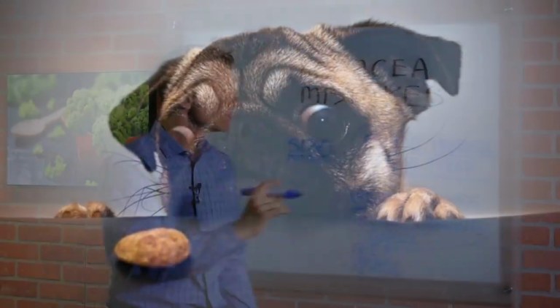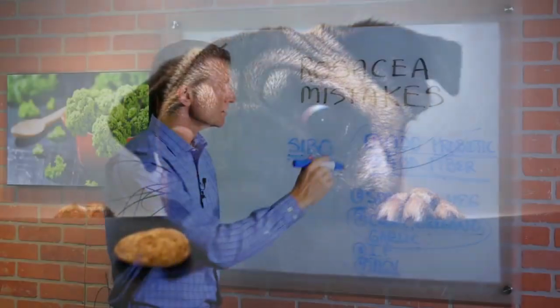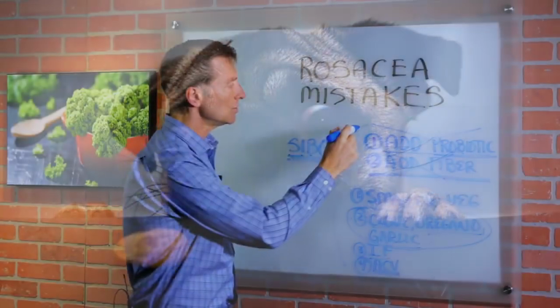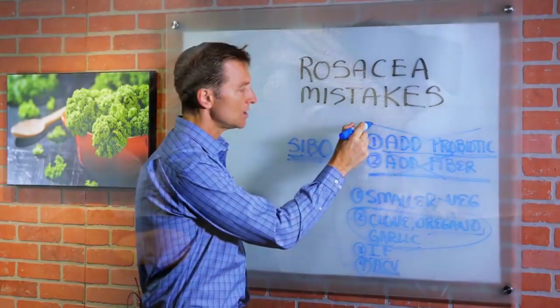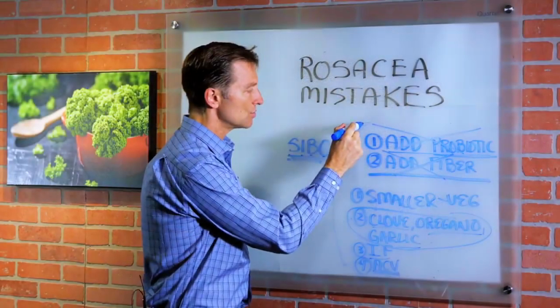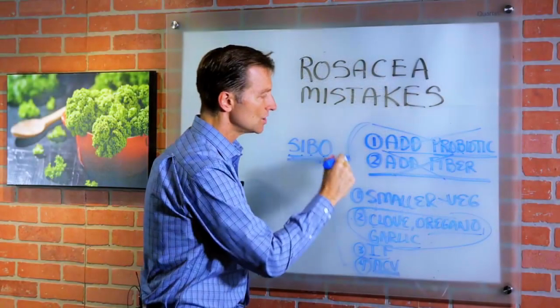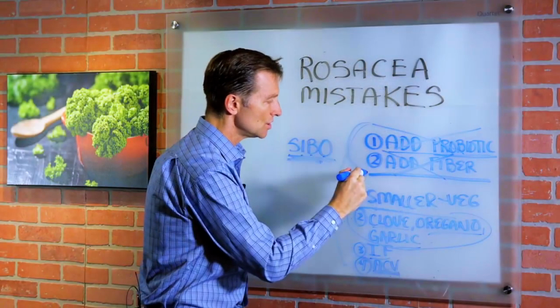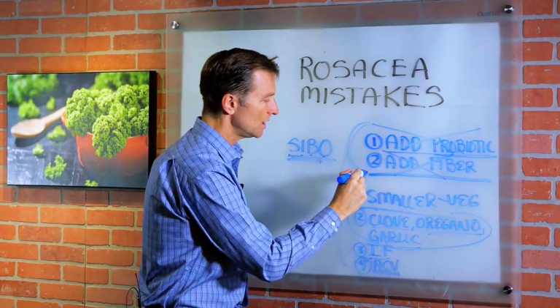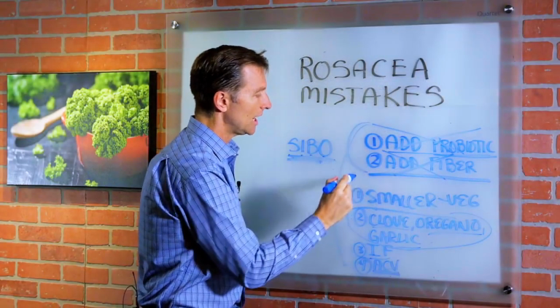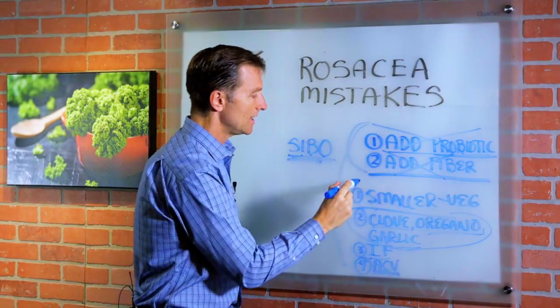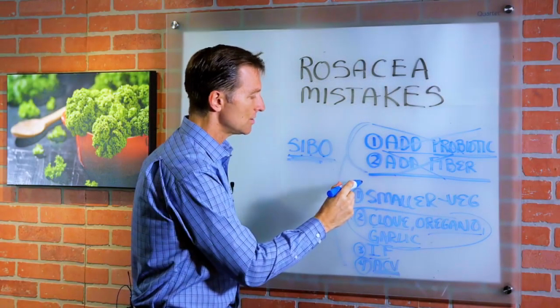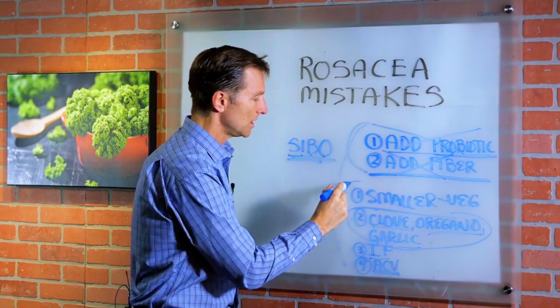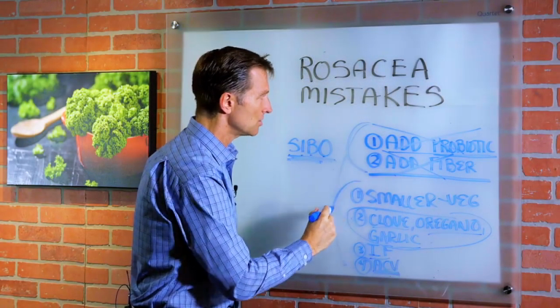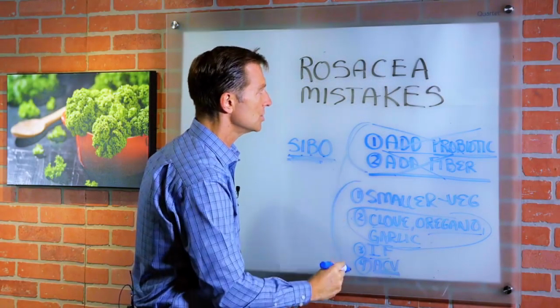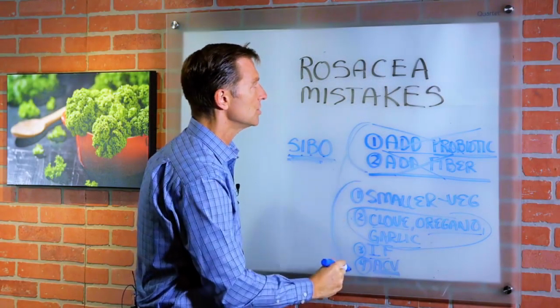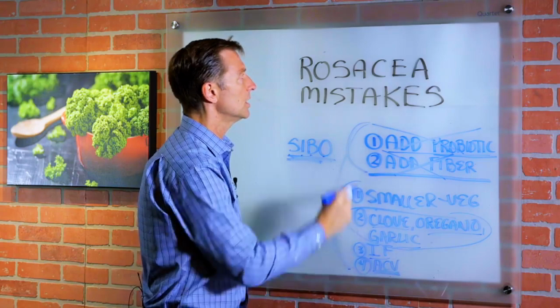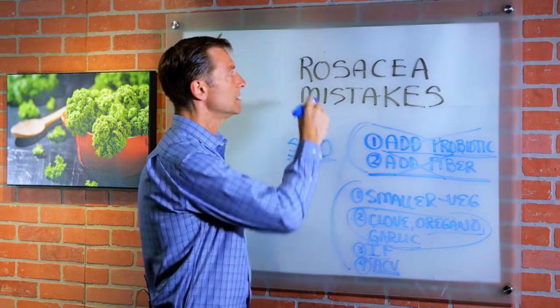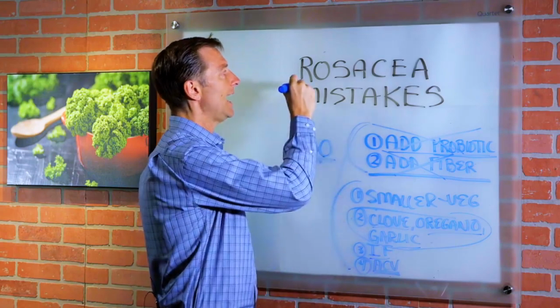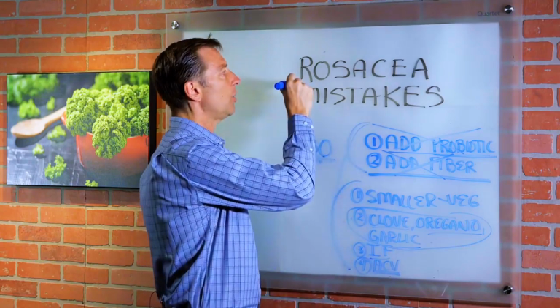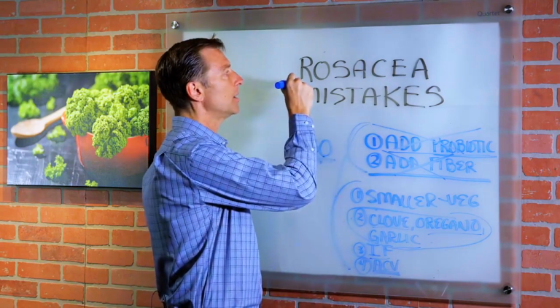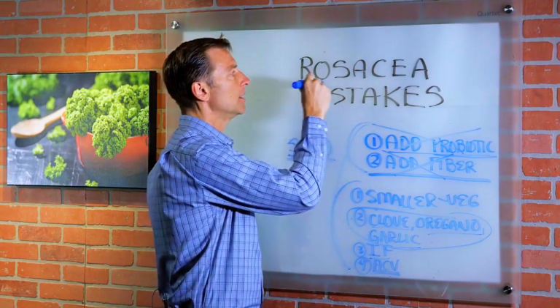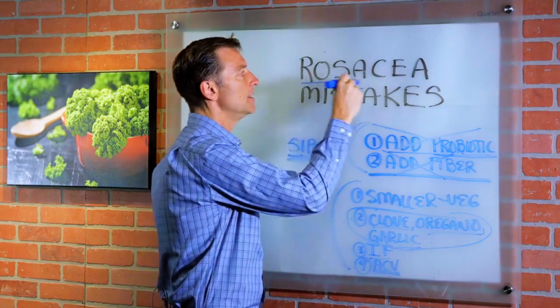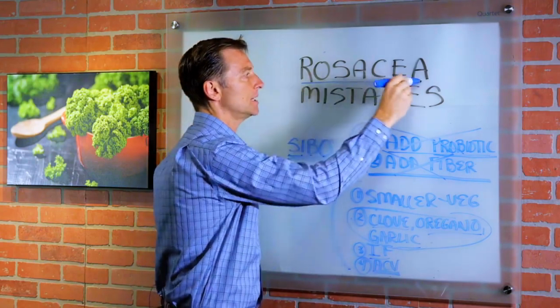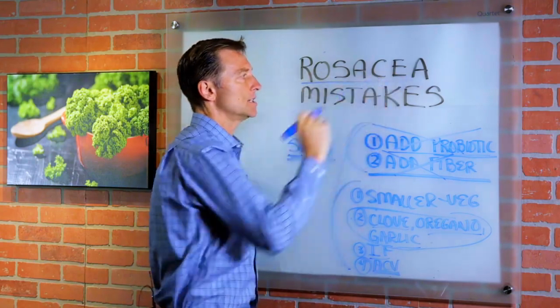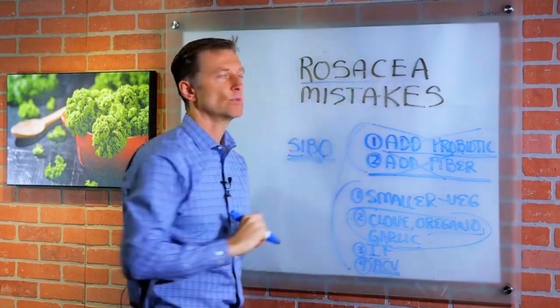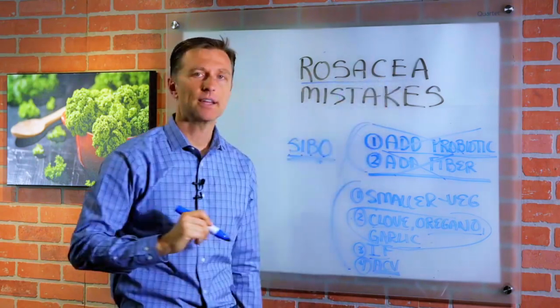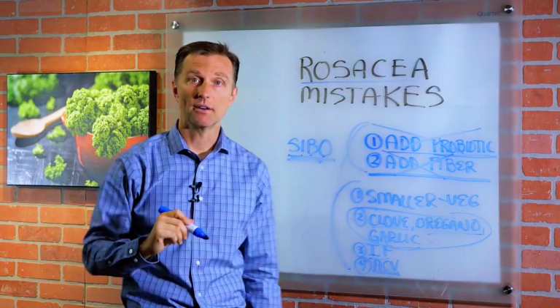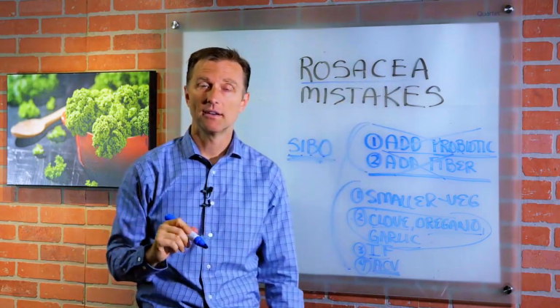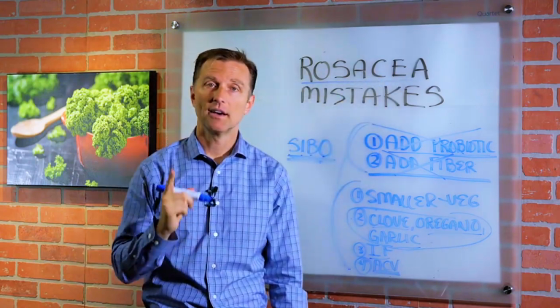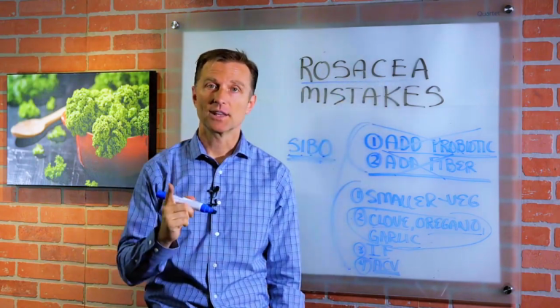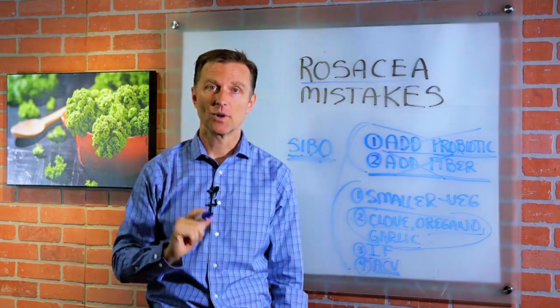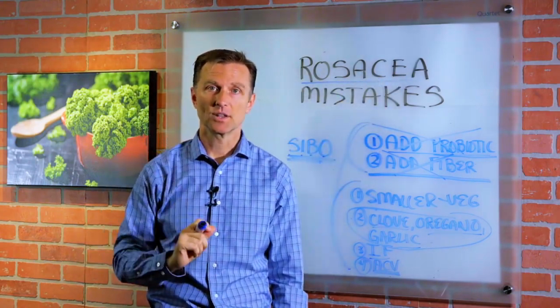Anyway, those are the two things you shouldn't do and the things you should do to help this condition. Thanks for watching.